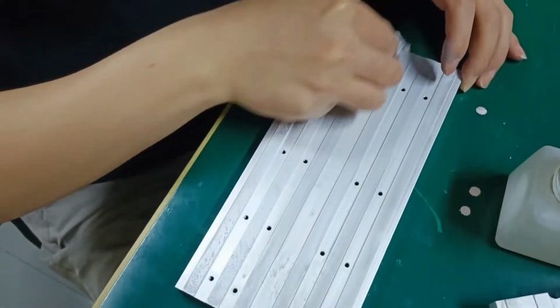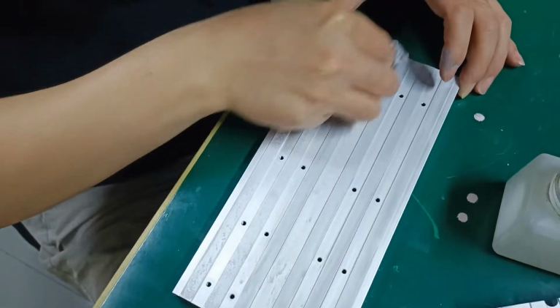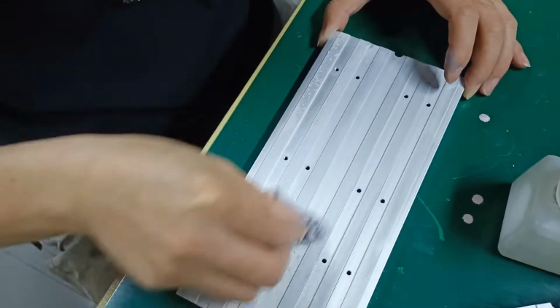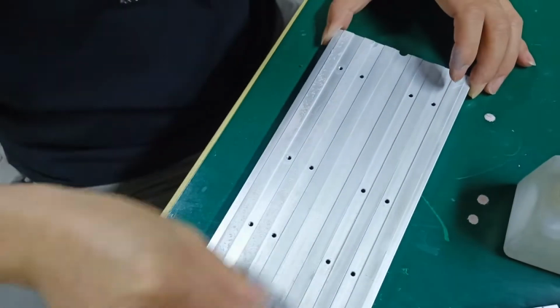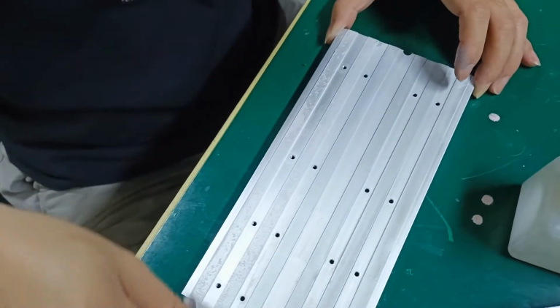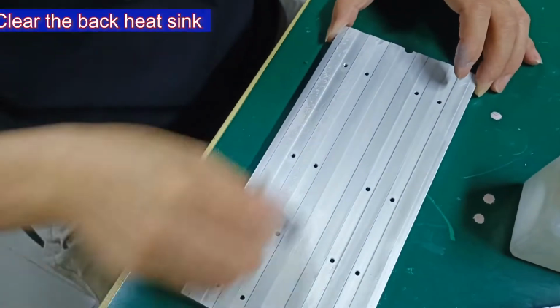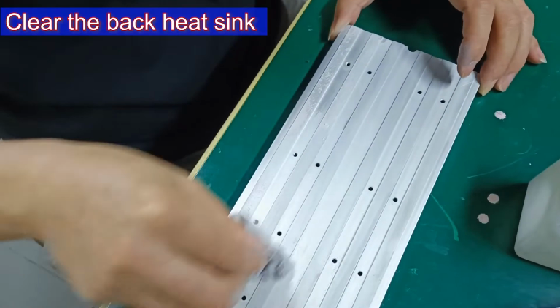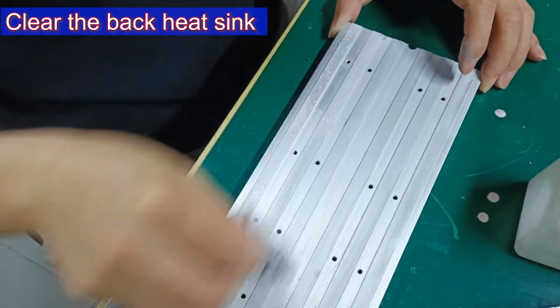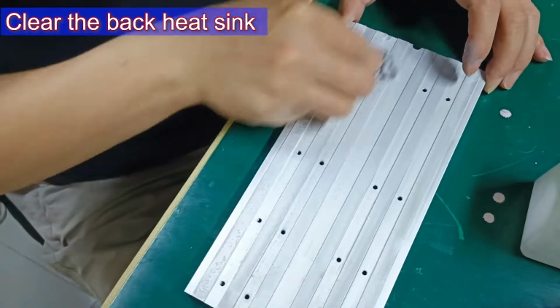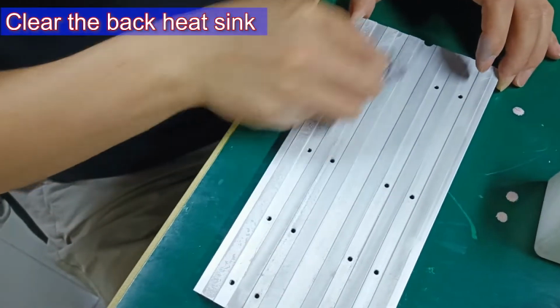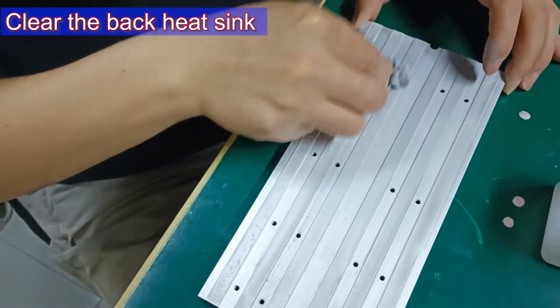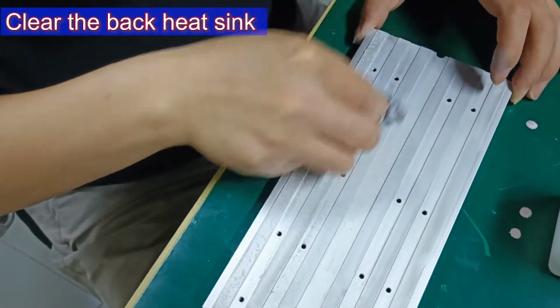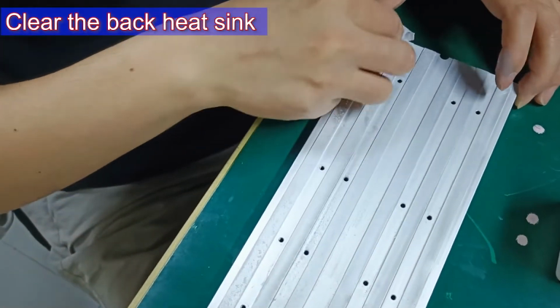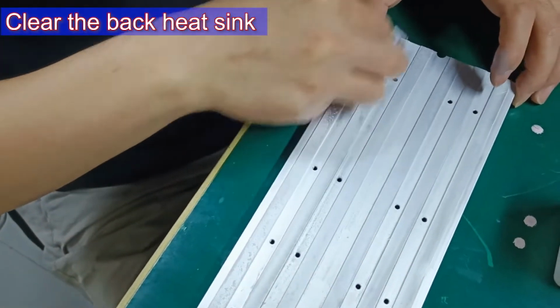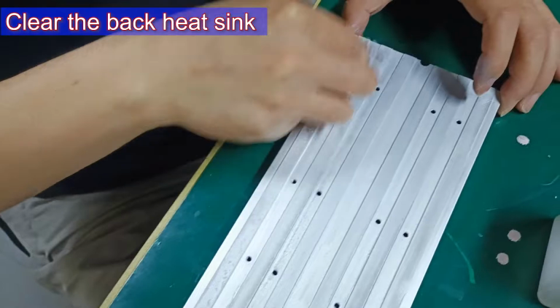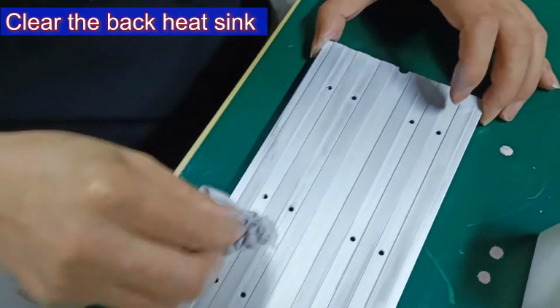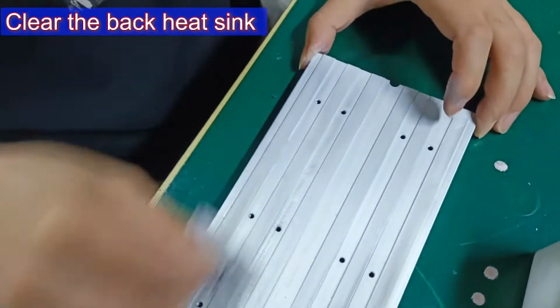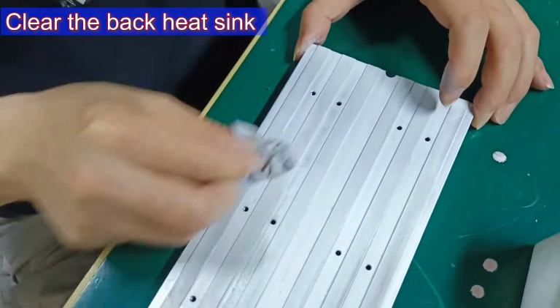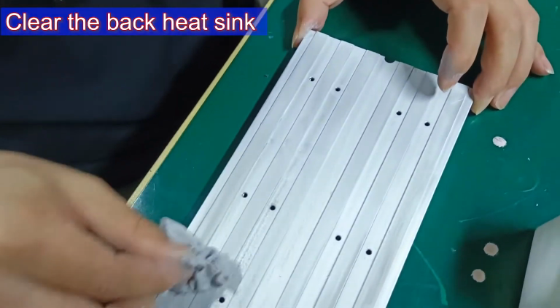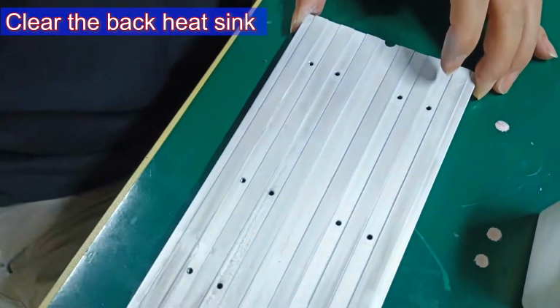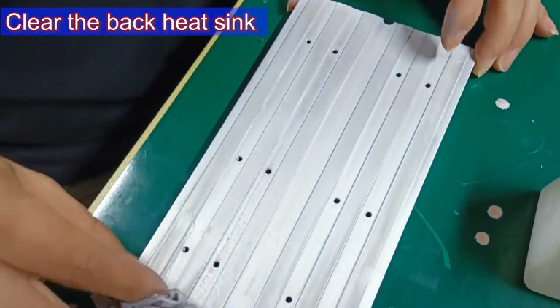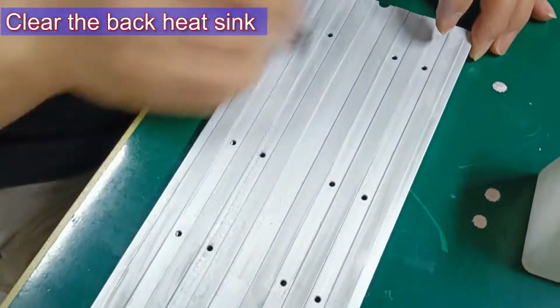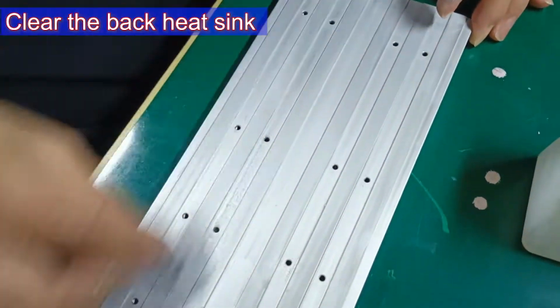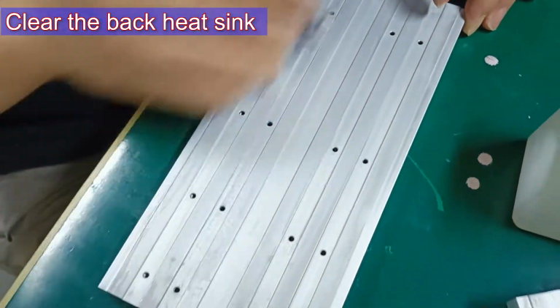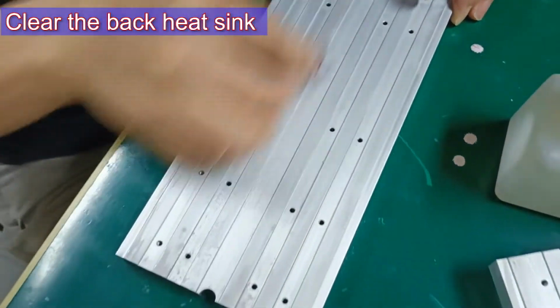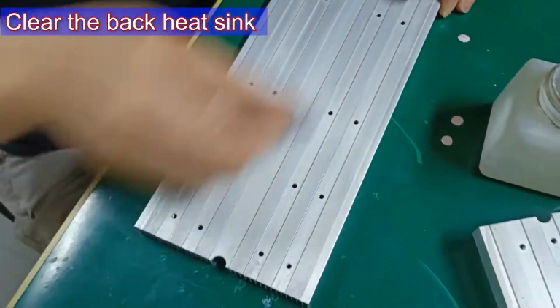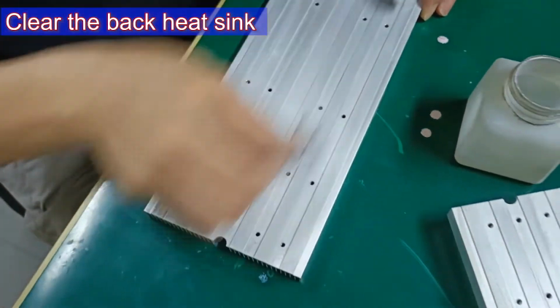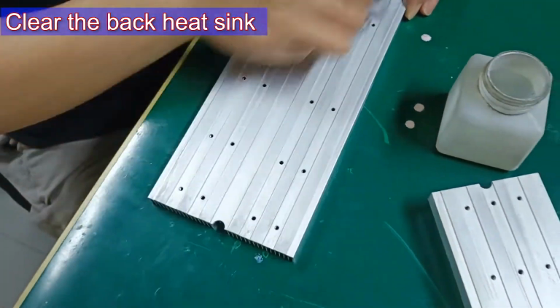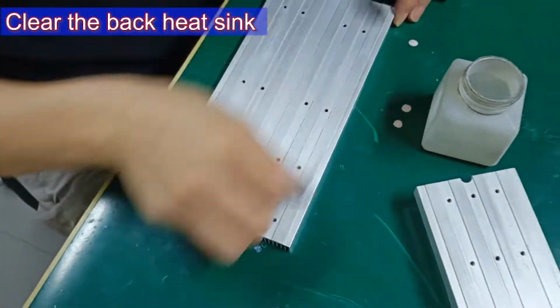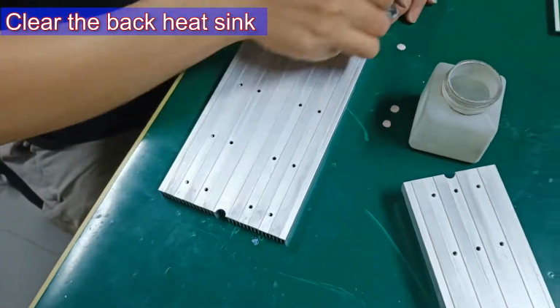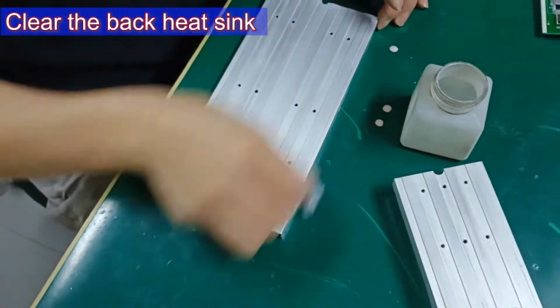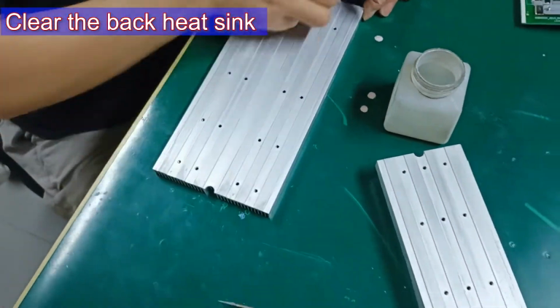Step 4: Similarly, it is also necessary to clean the paste on the back heat sink.